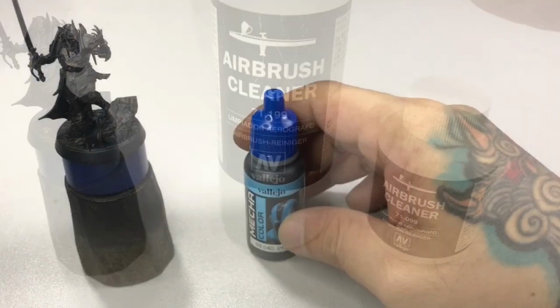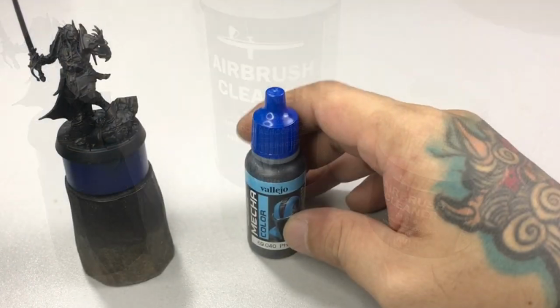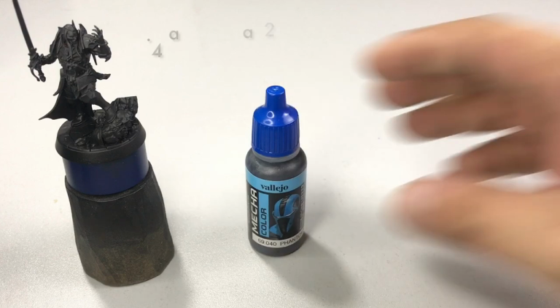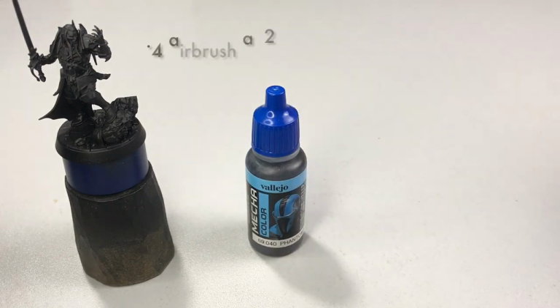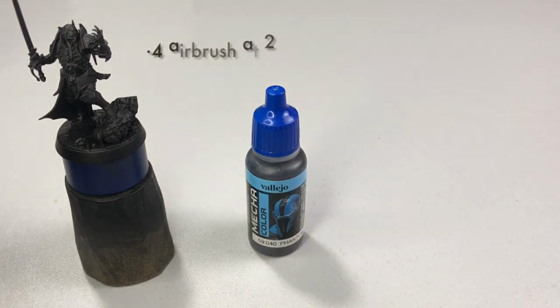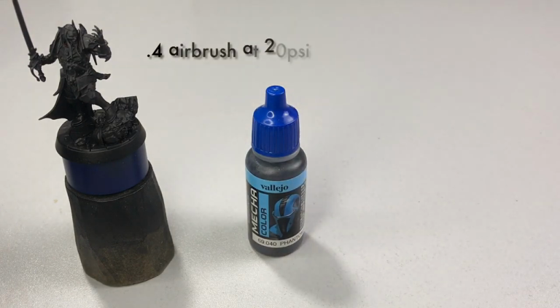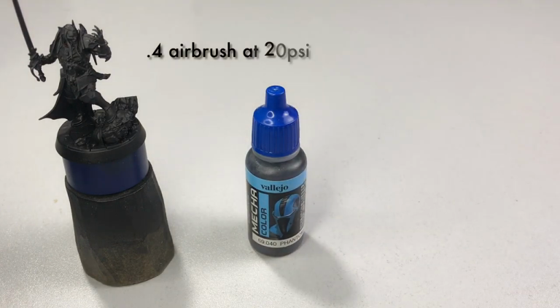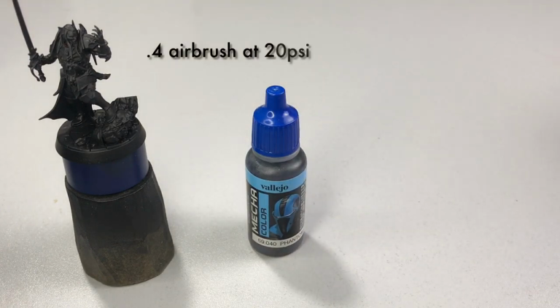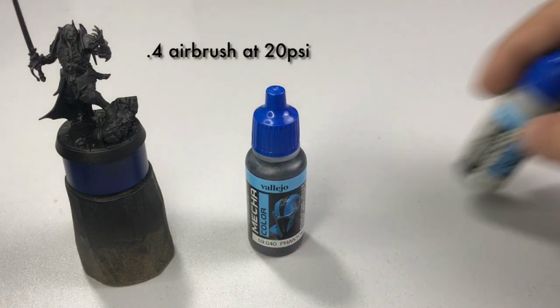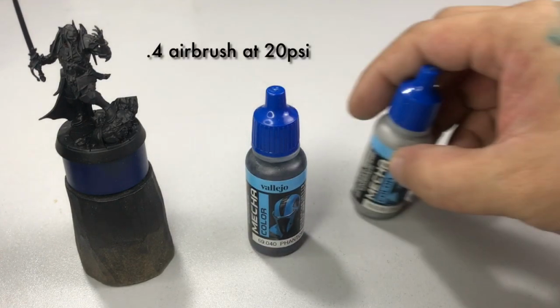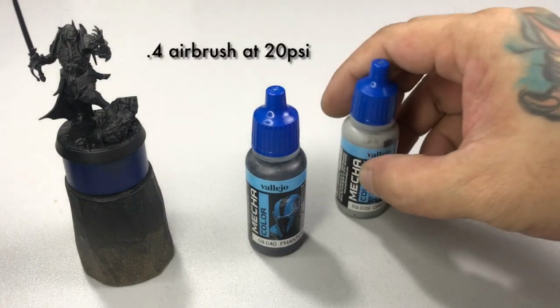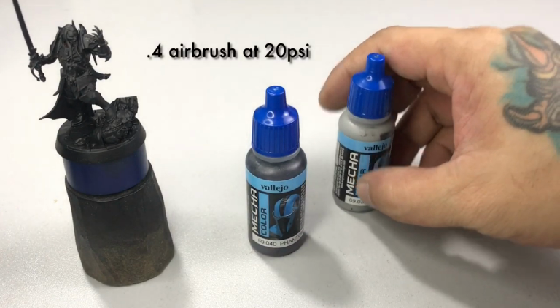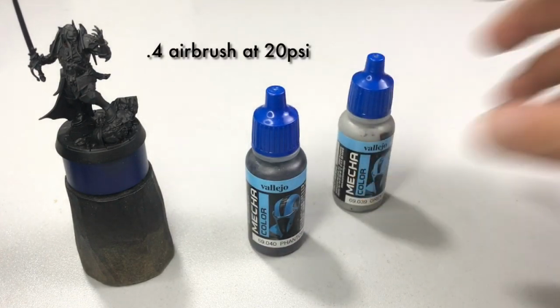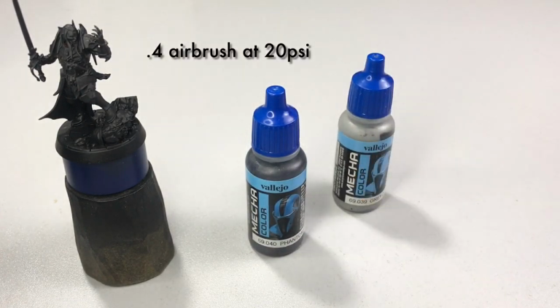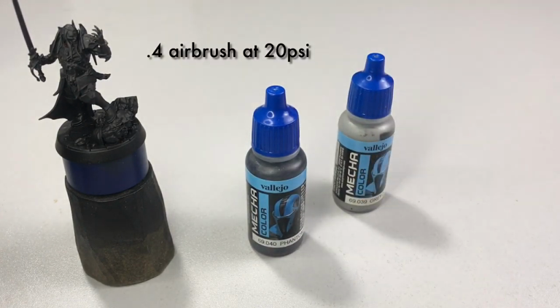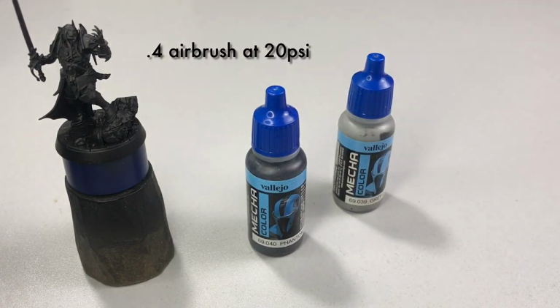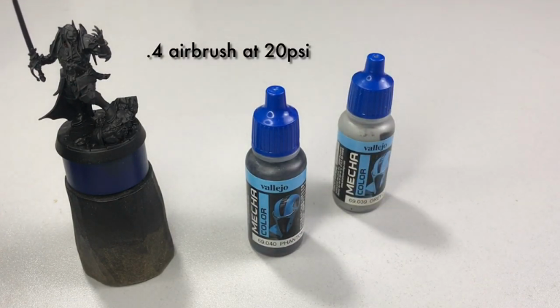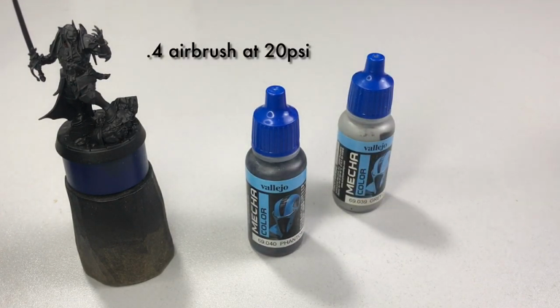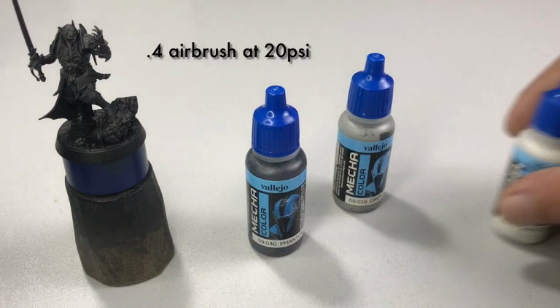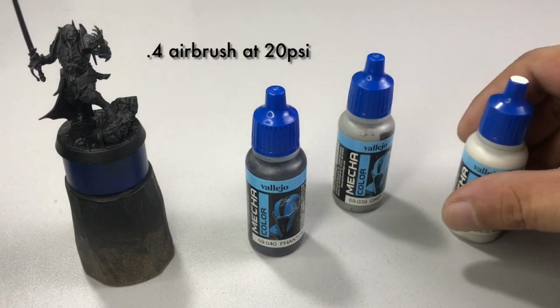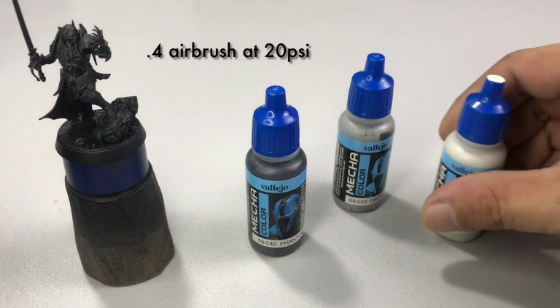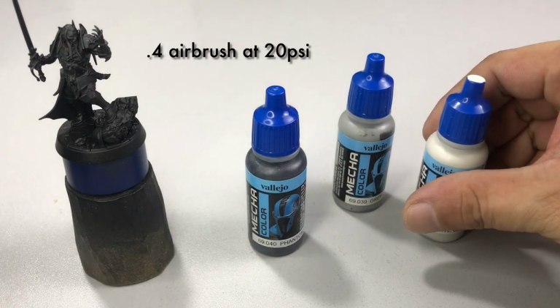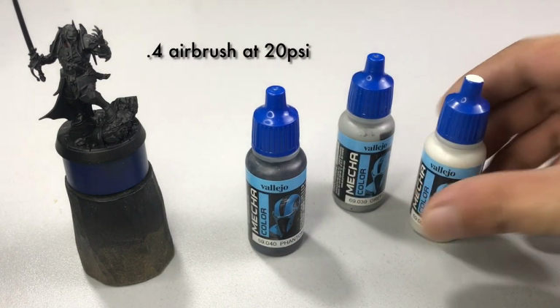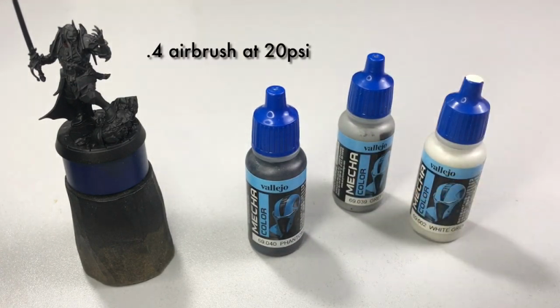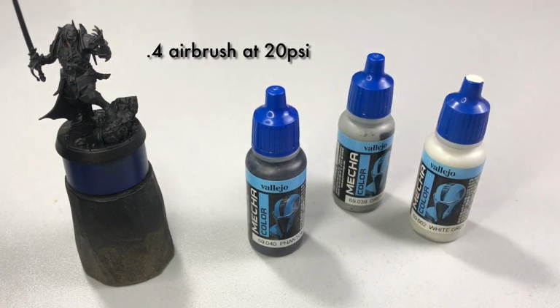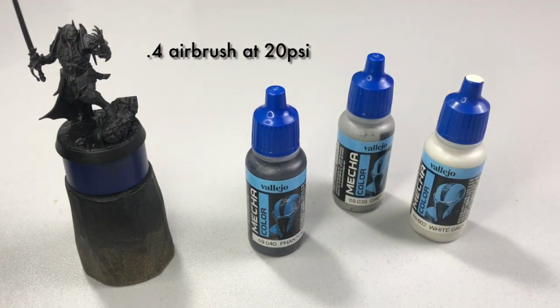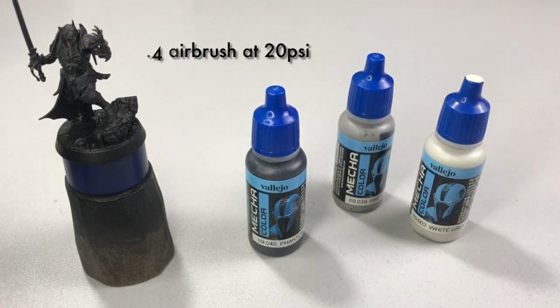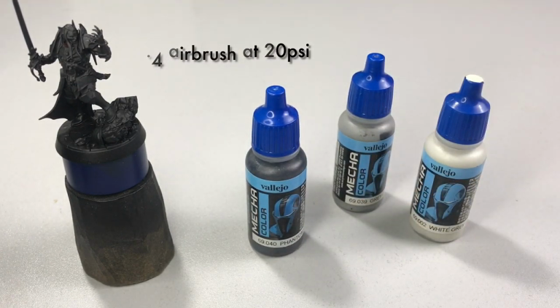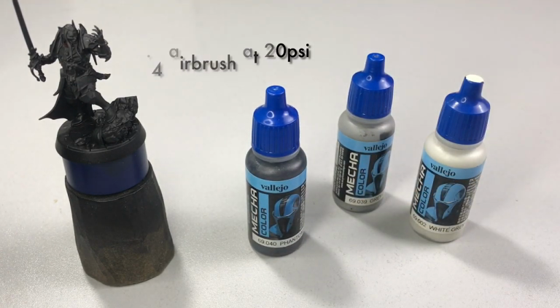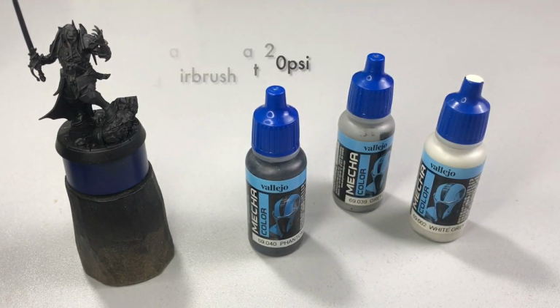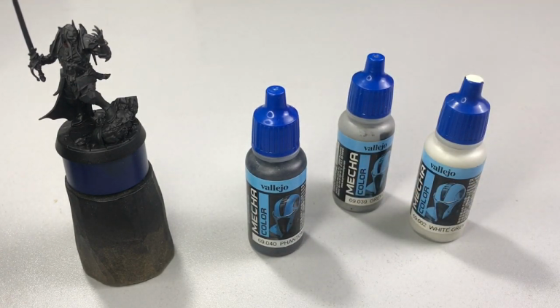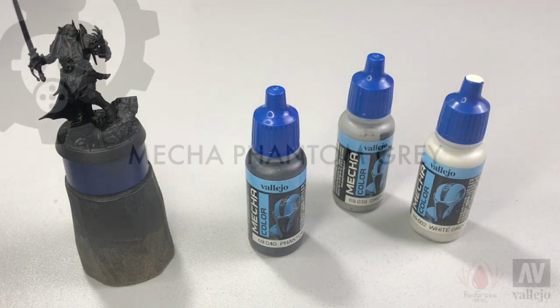We prime with Mecha black primer, and then we're painting all Mecha Colors in this video.